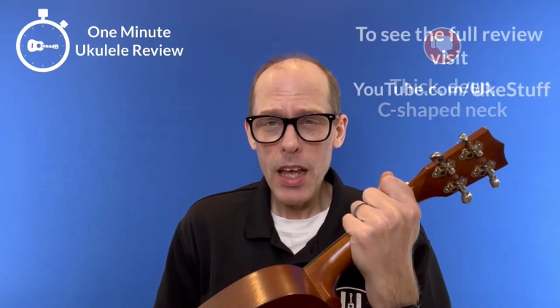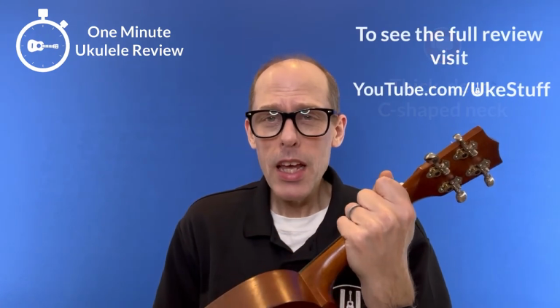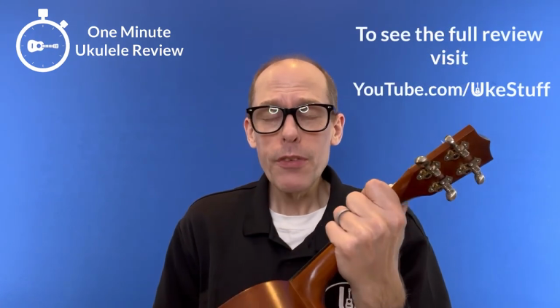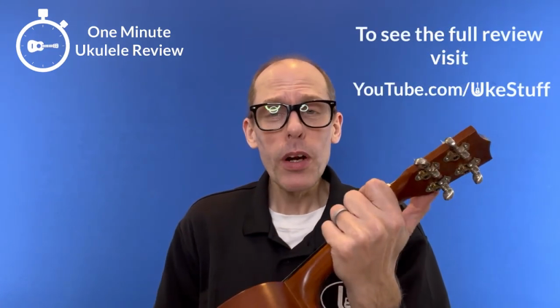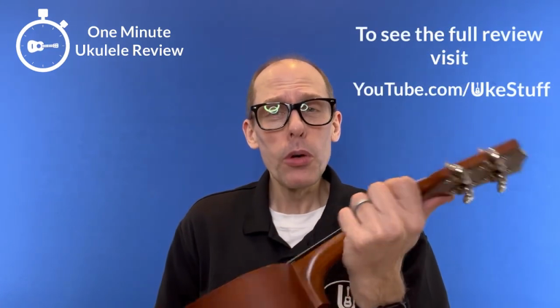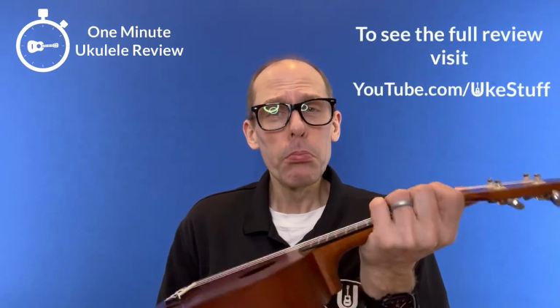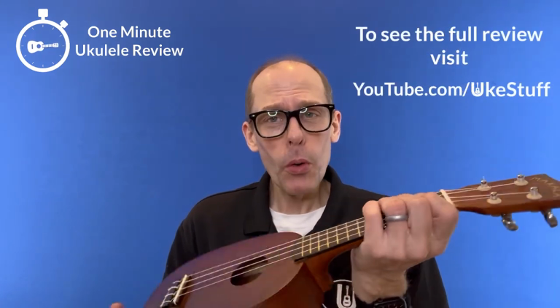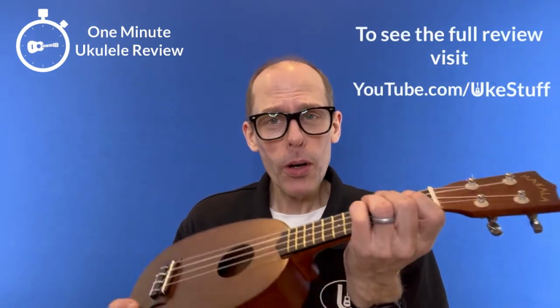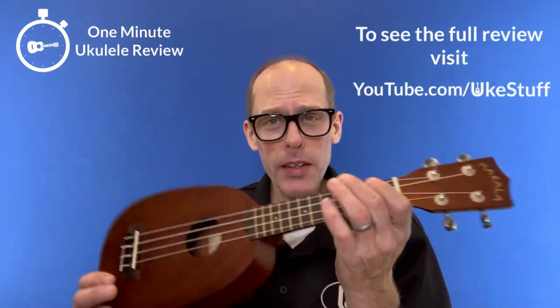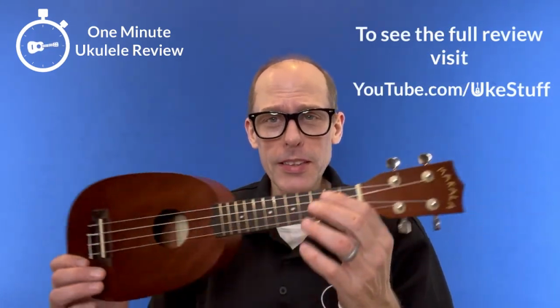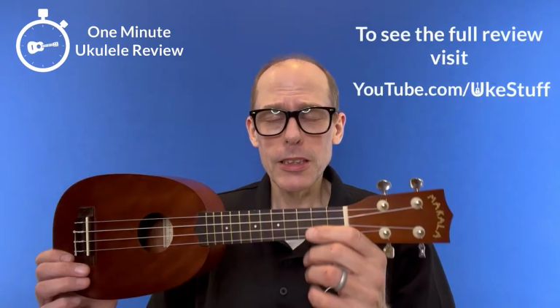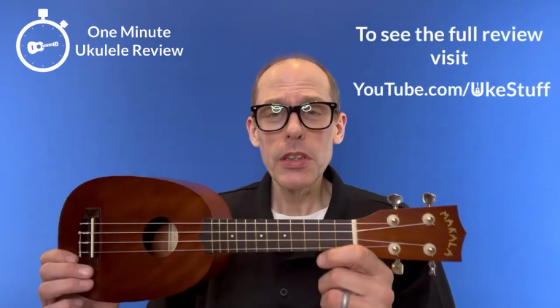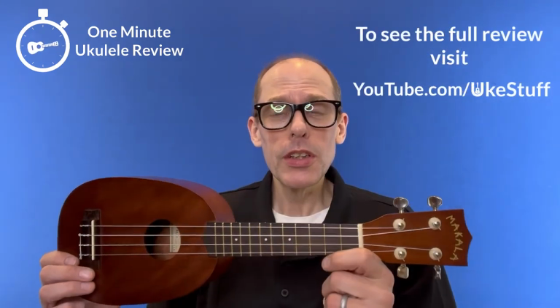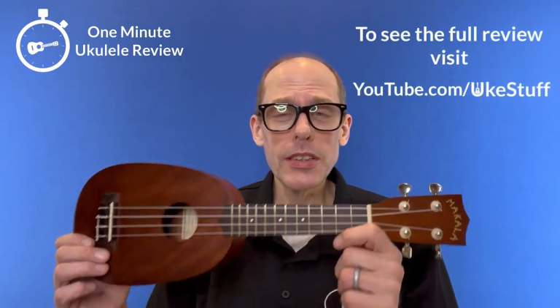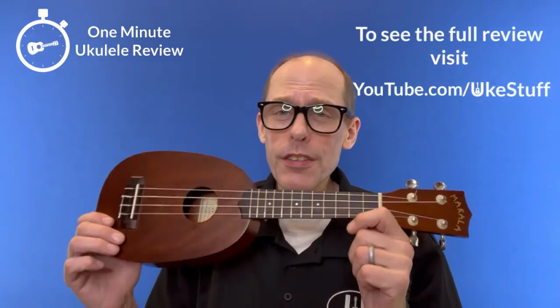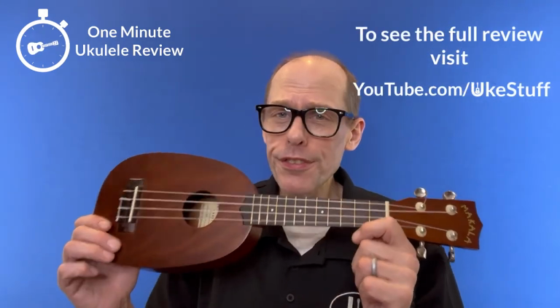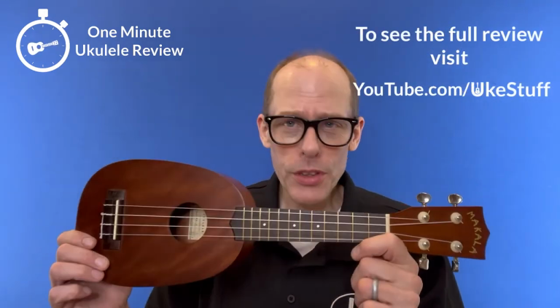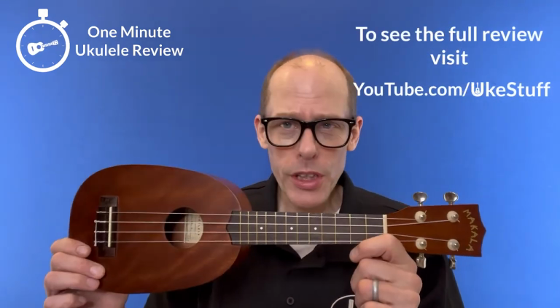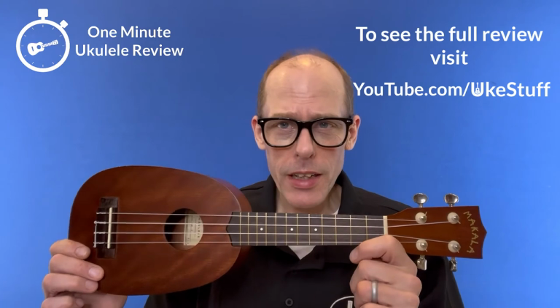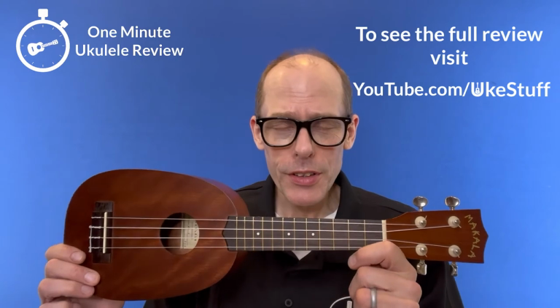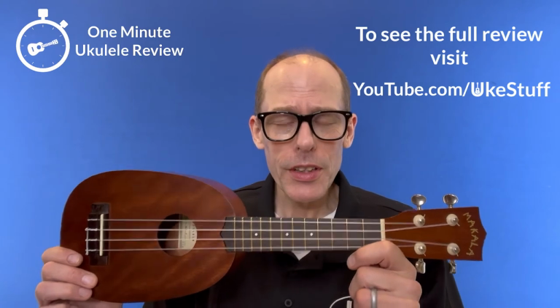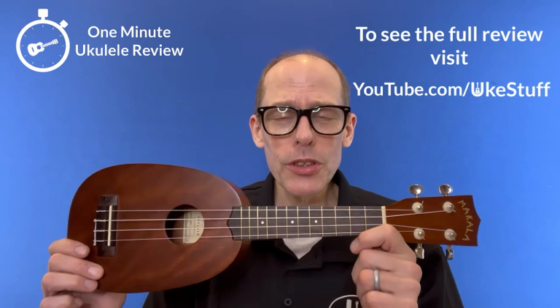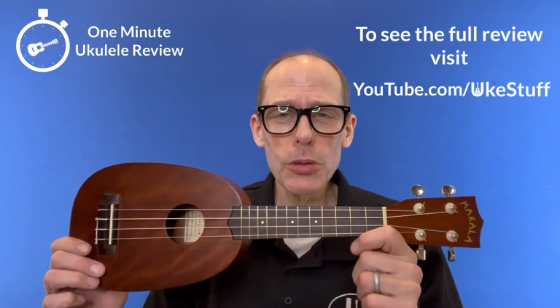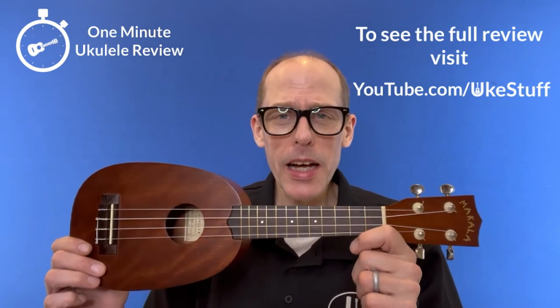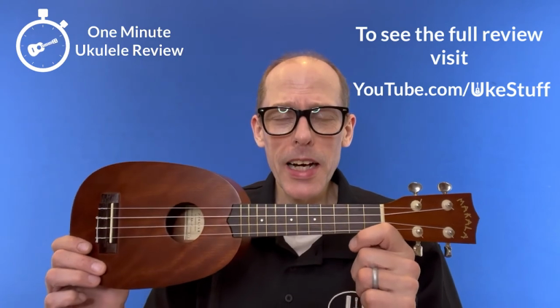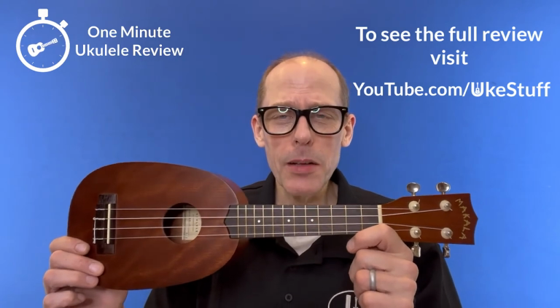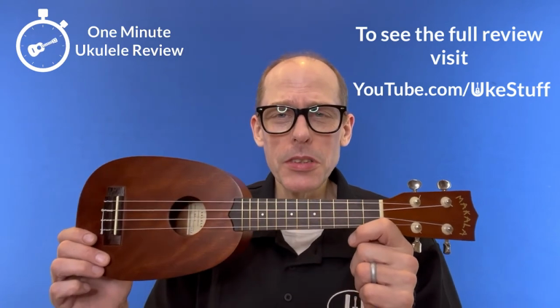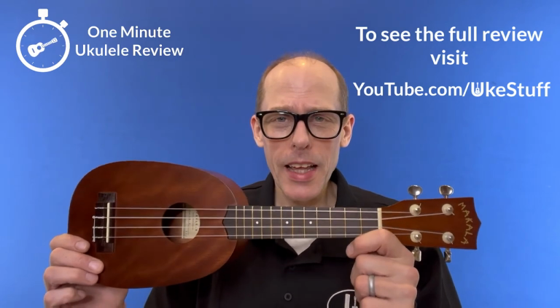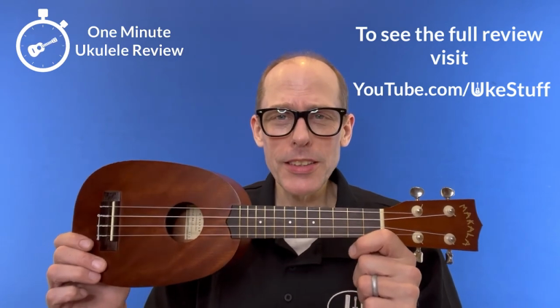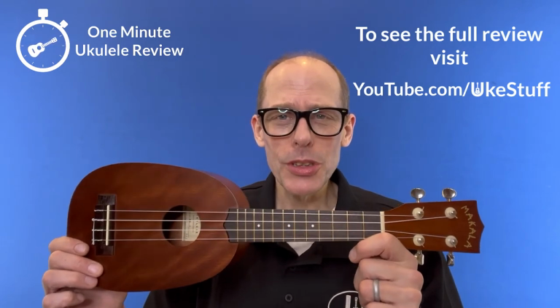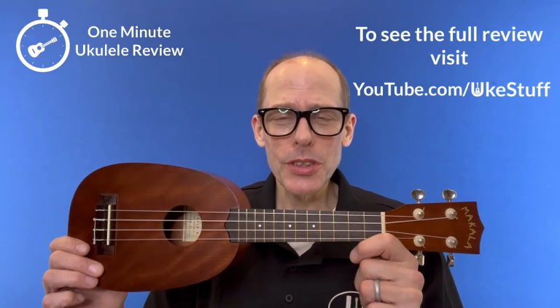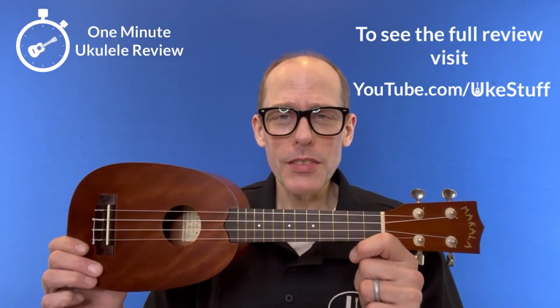If you want to know more about this instrument, you can see the full uke guide review at youtube.com/ukestuff.